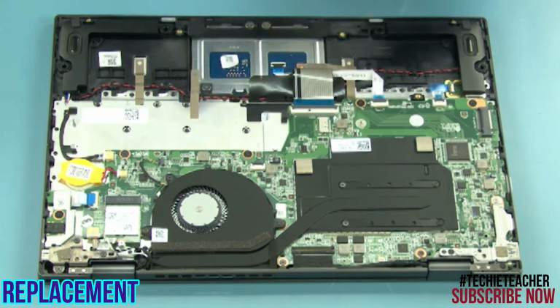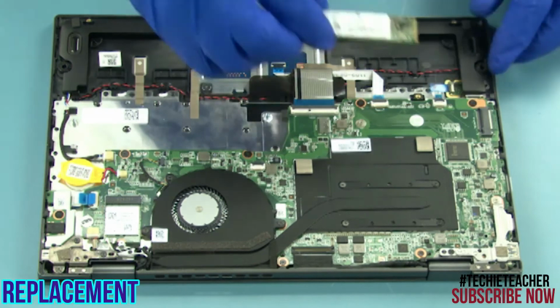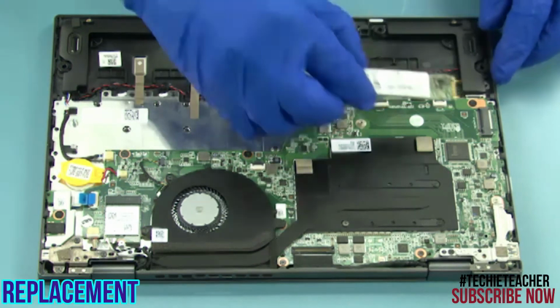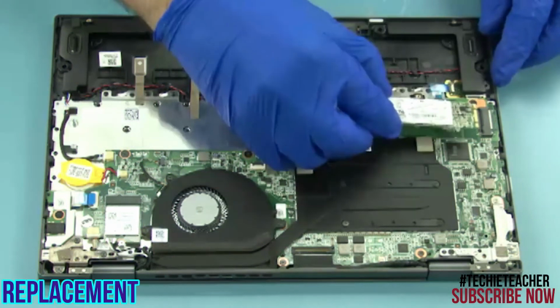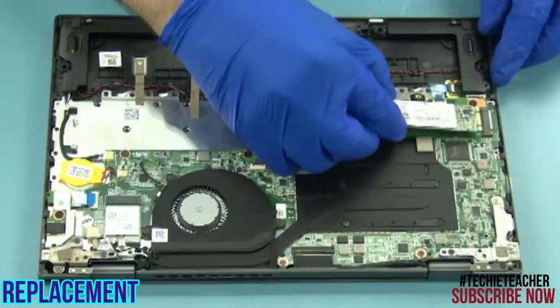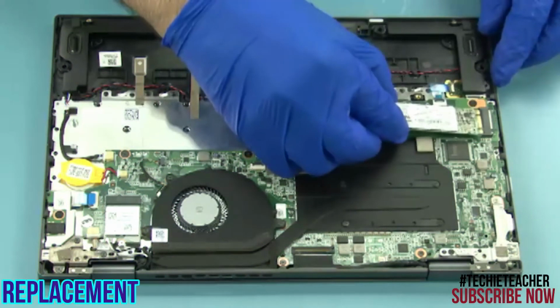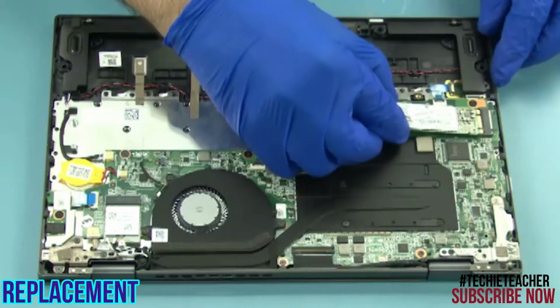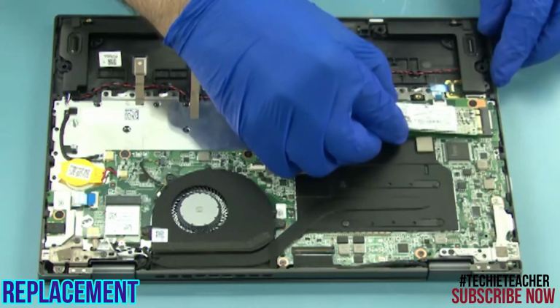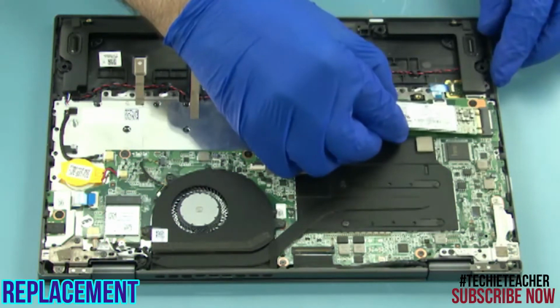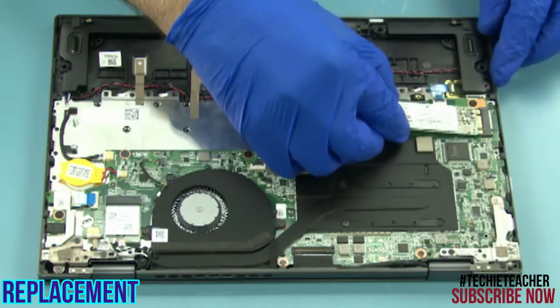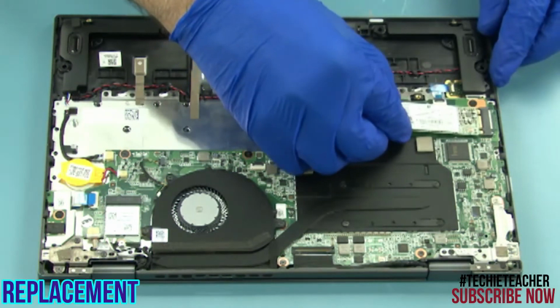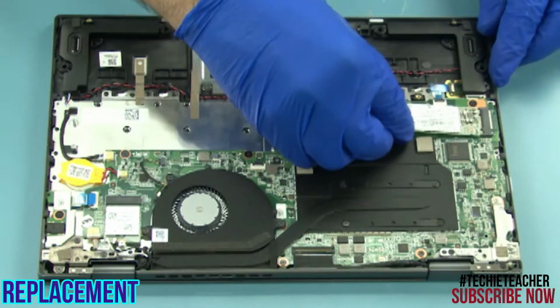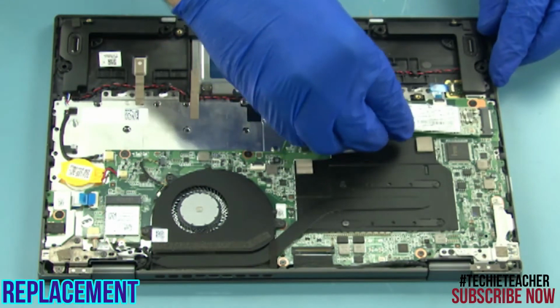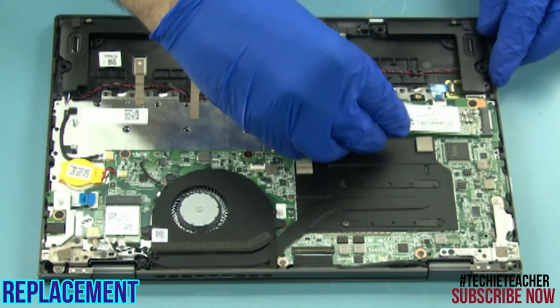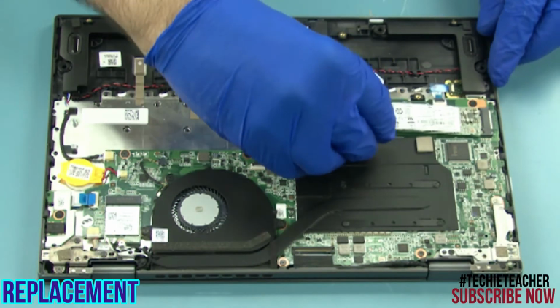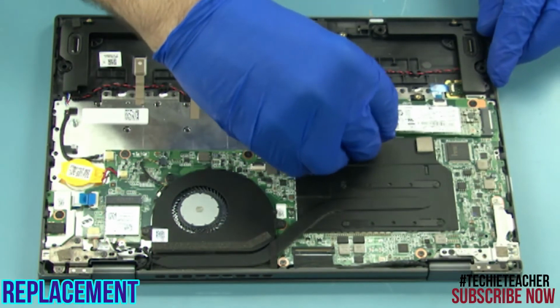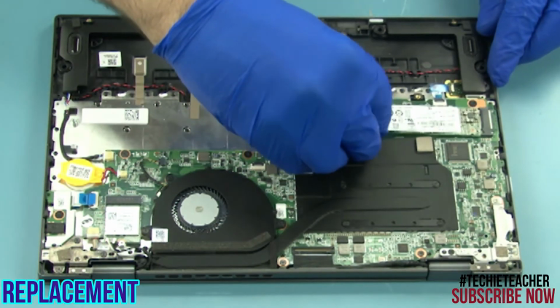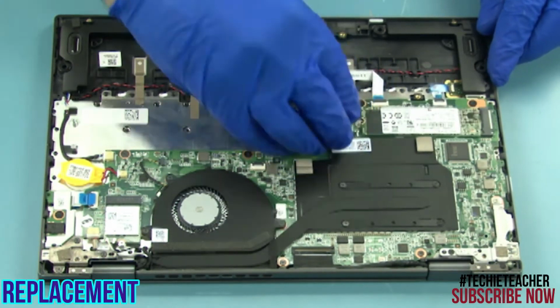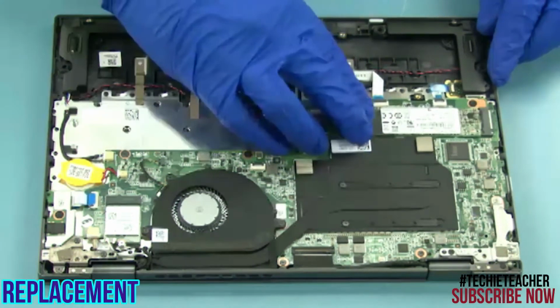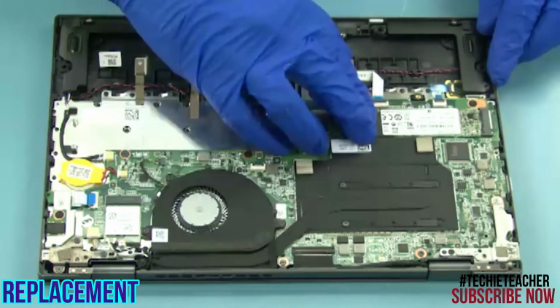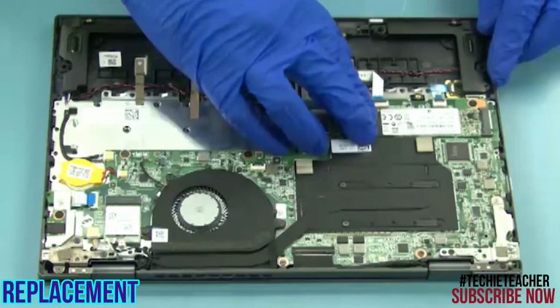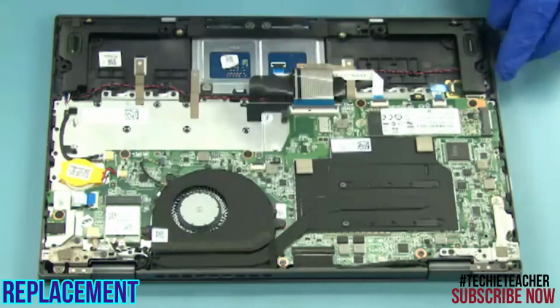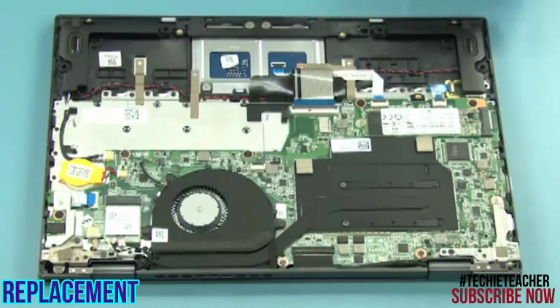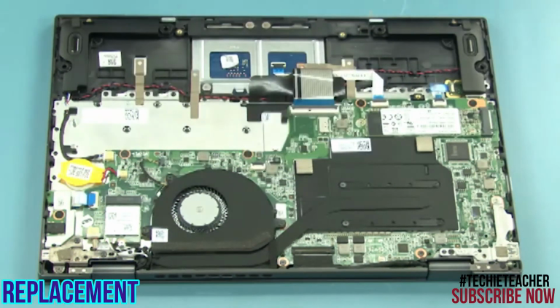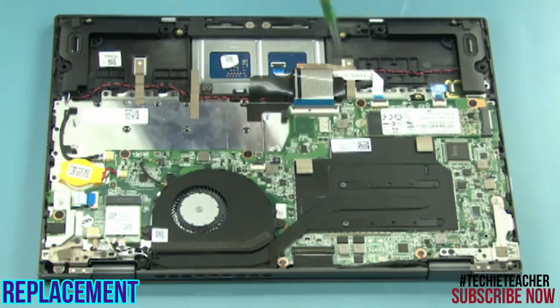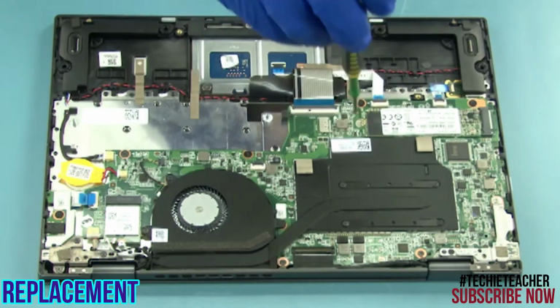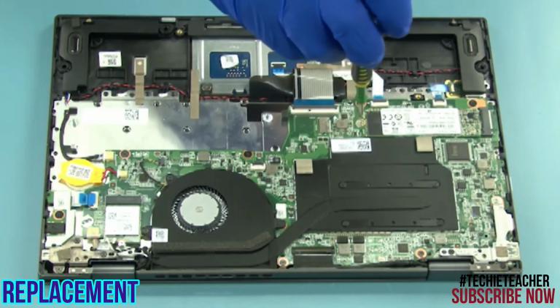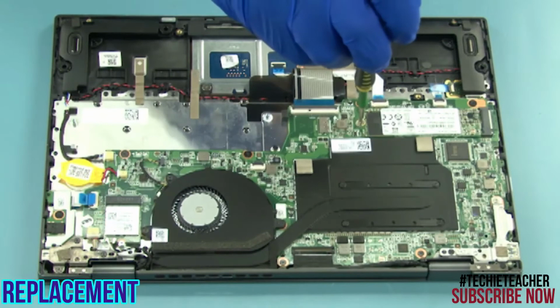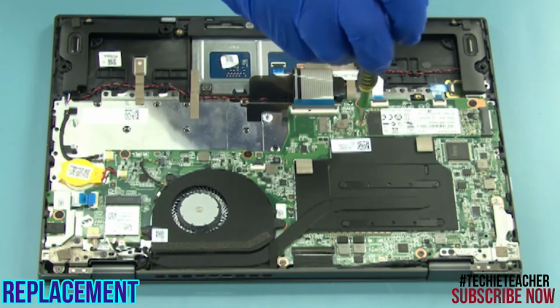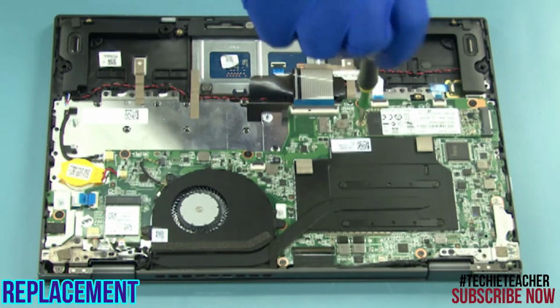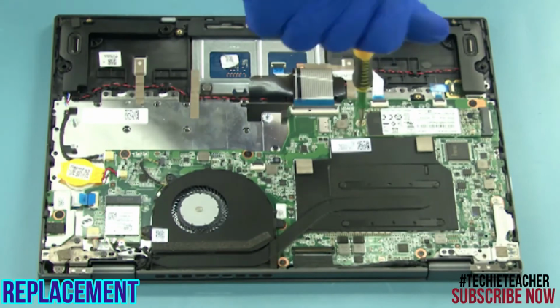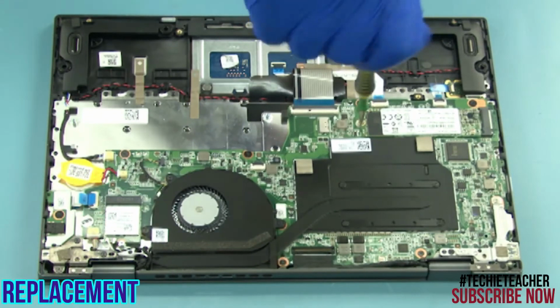Slide the SSD module into its slot. Install one screw.